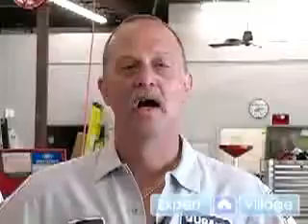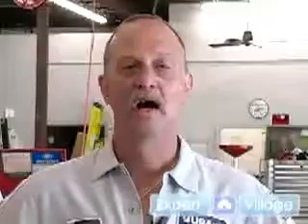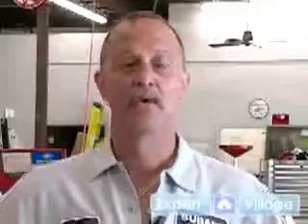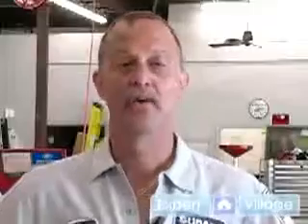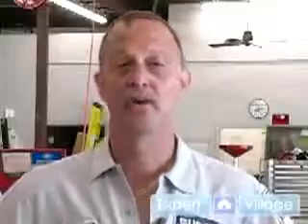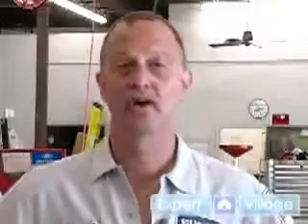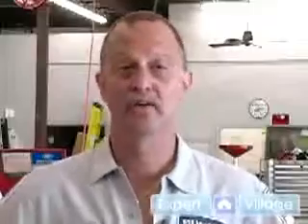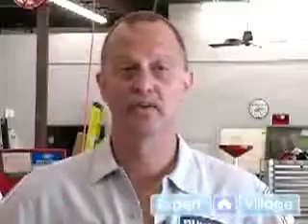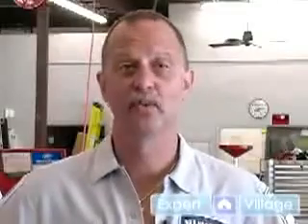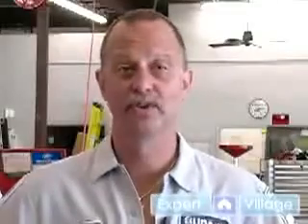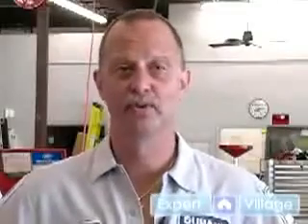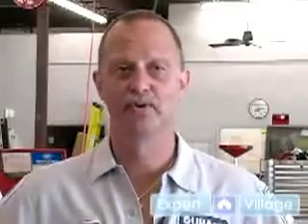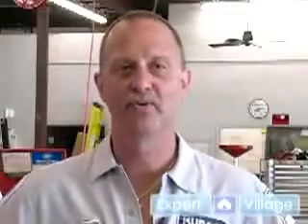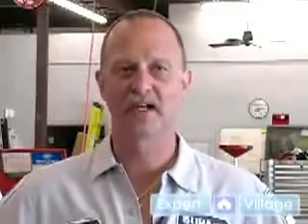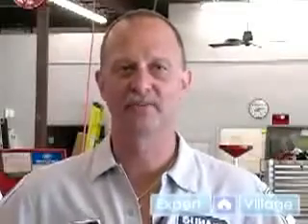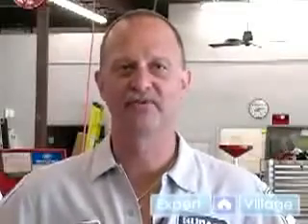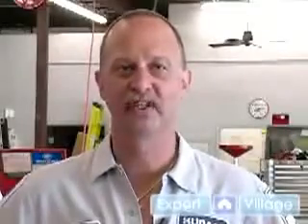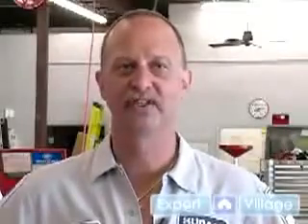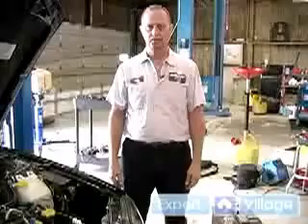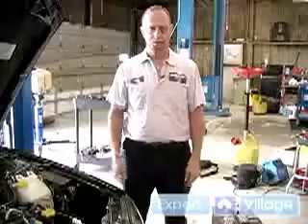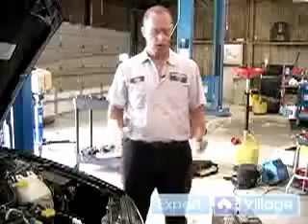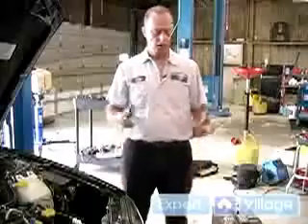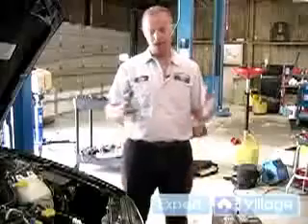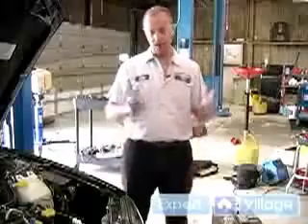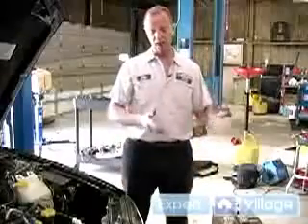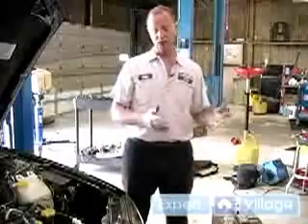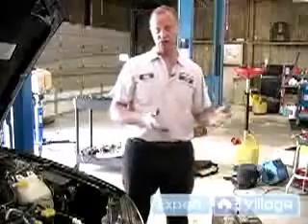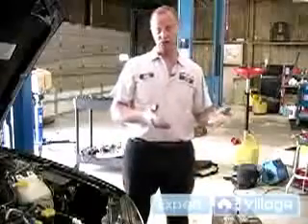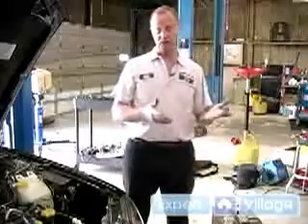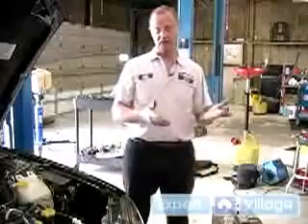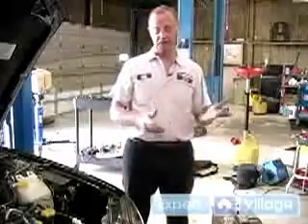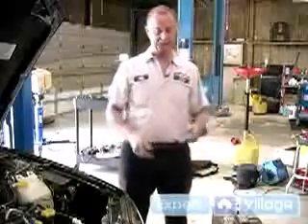Hi, I'm William Myers with Subaru for Expert Village. Now we're going to install the new battery.